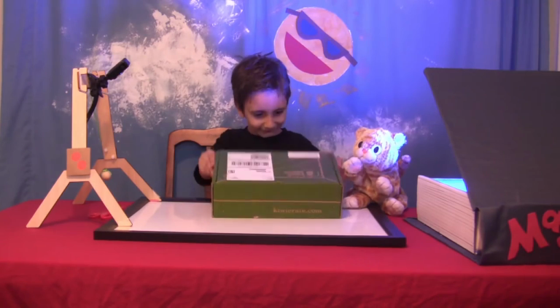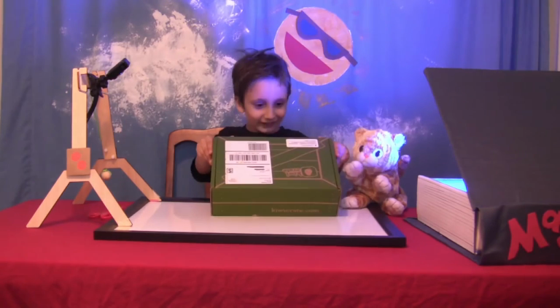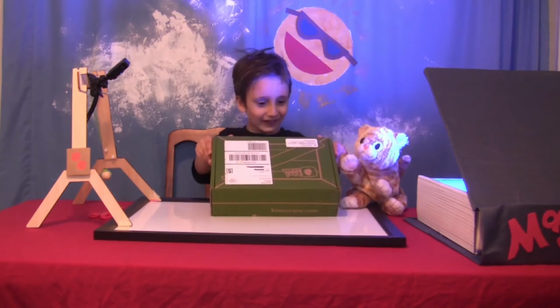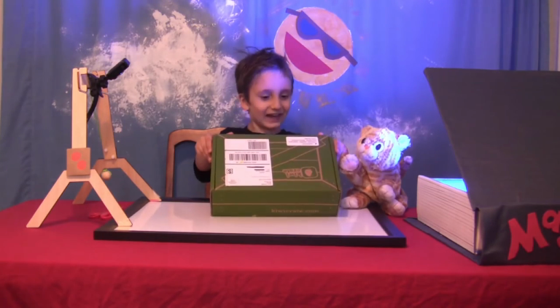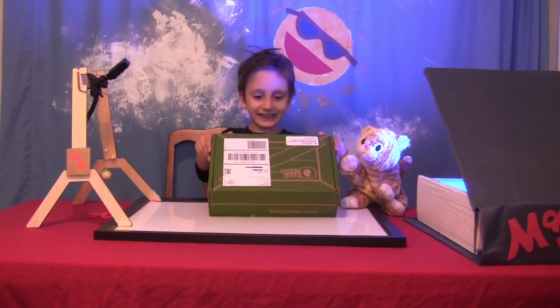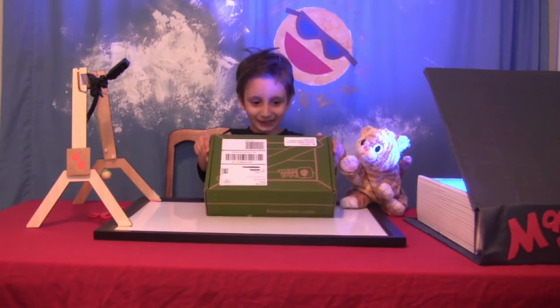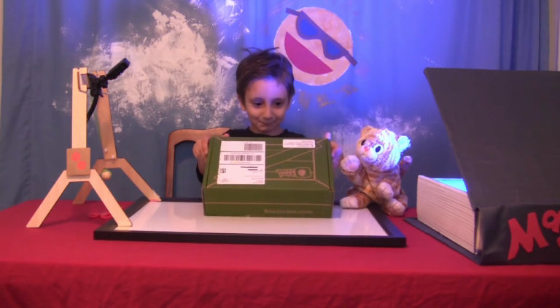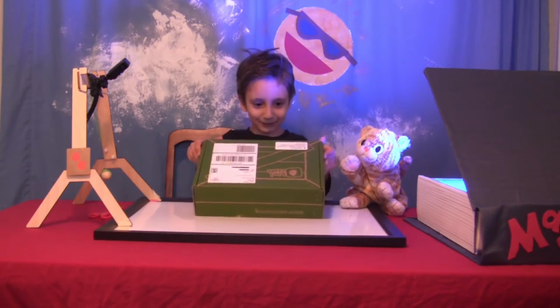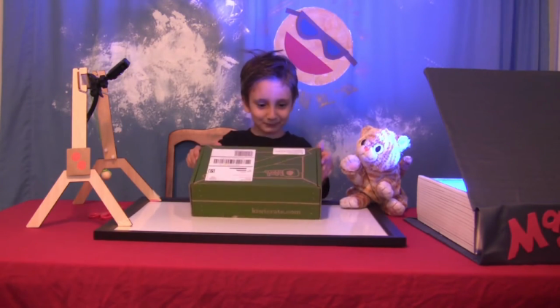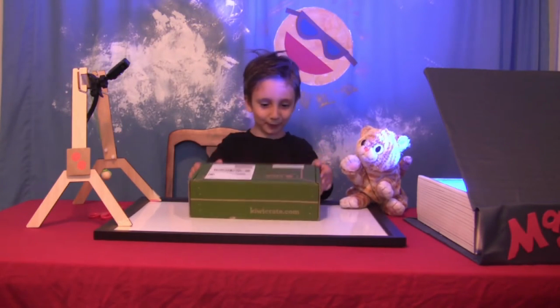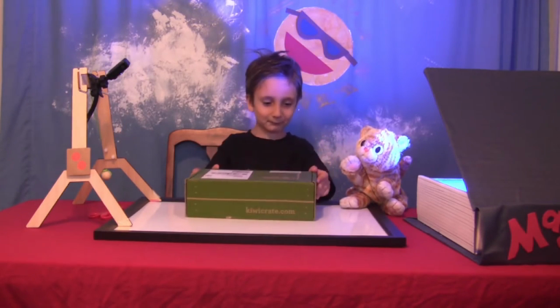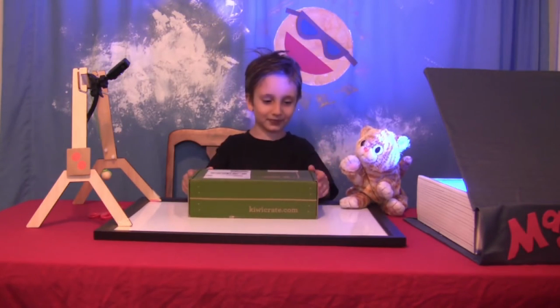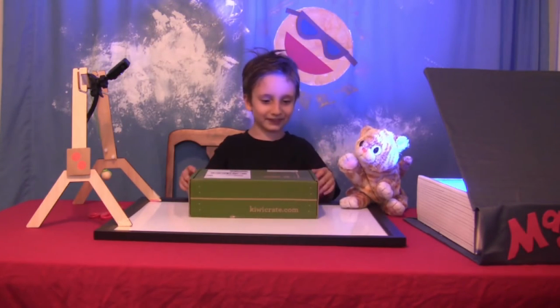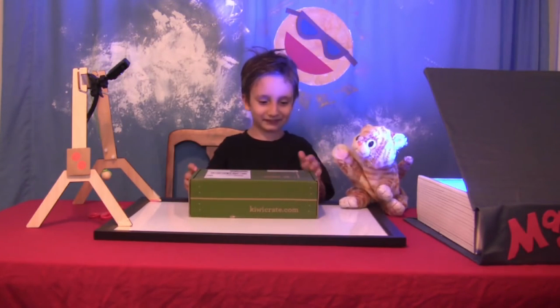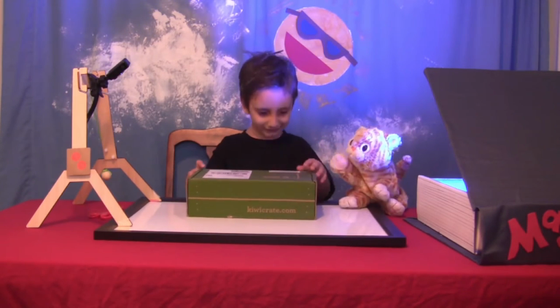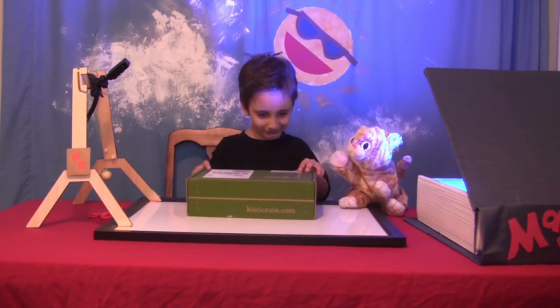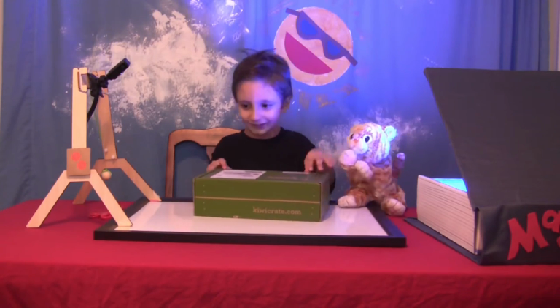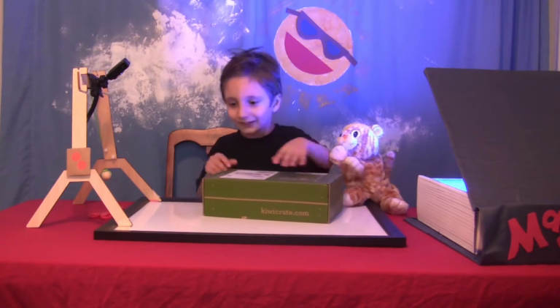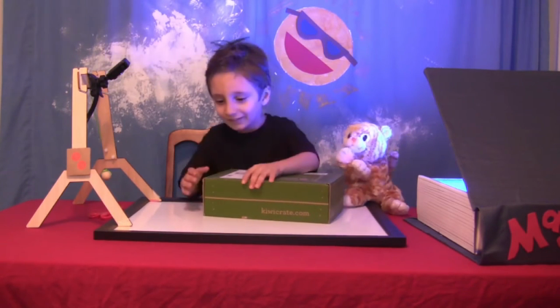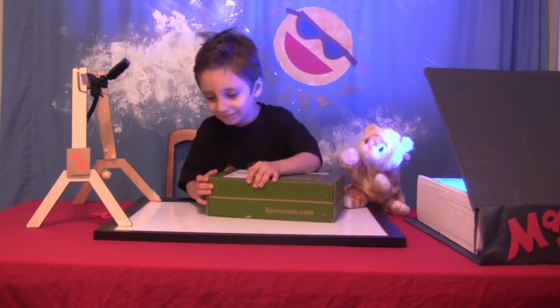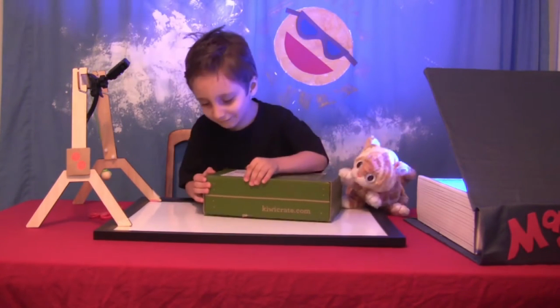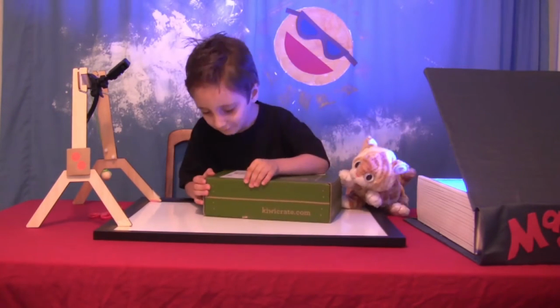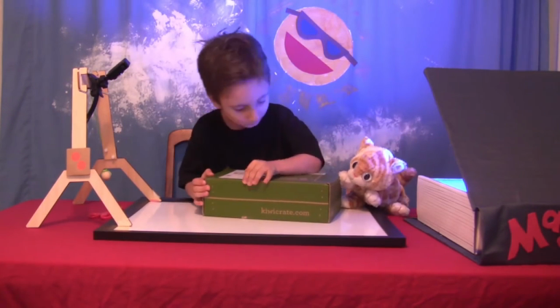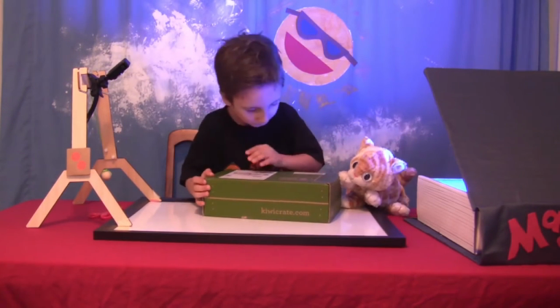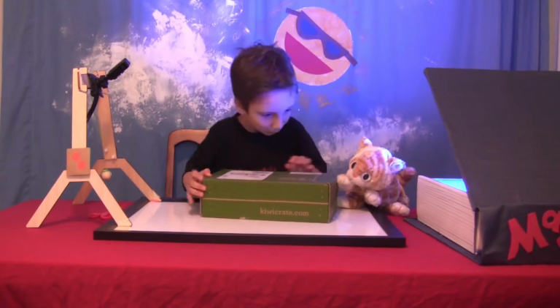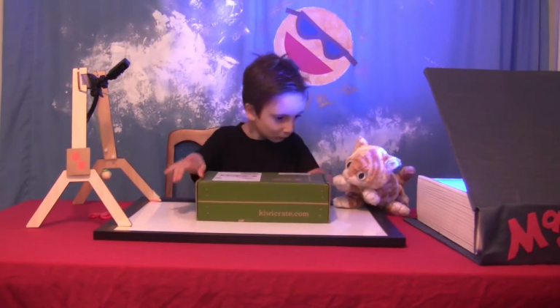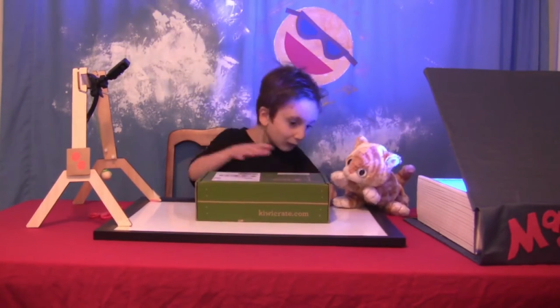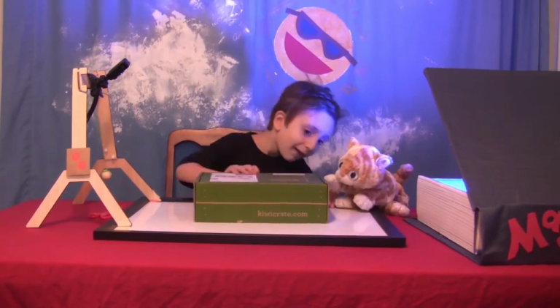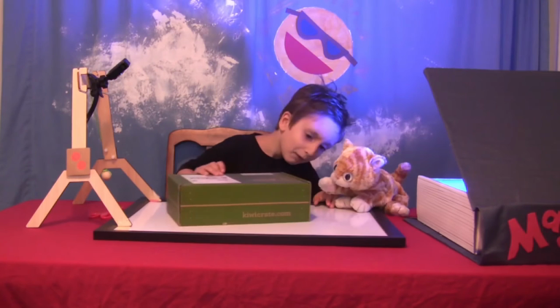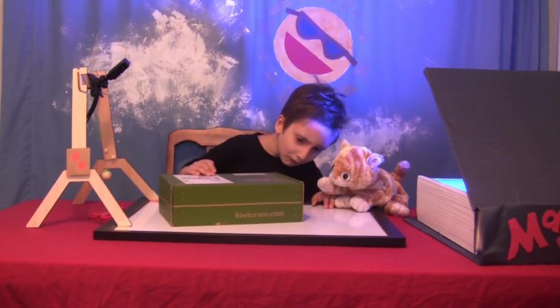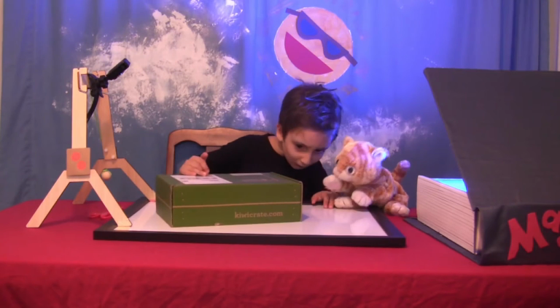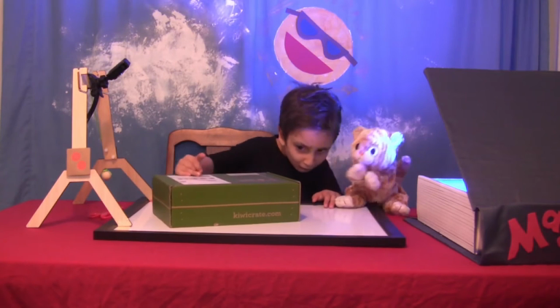It's a pinball machine — that's cool! Look what it says on the side. Can you read that?